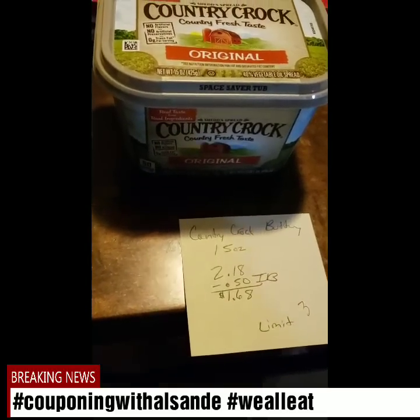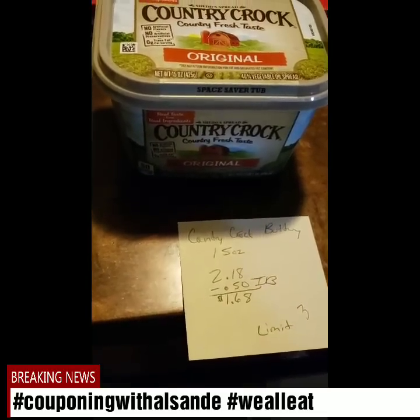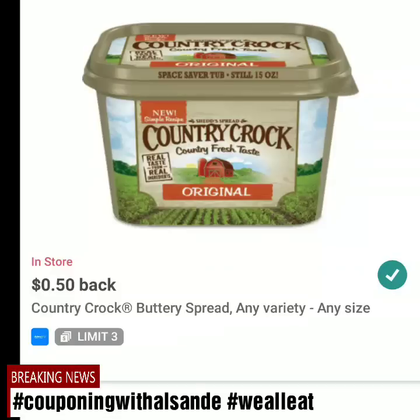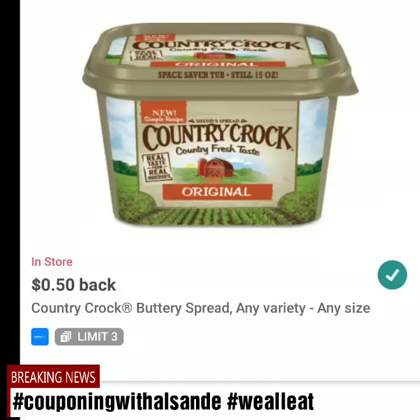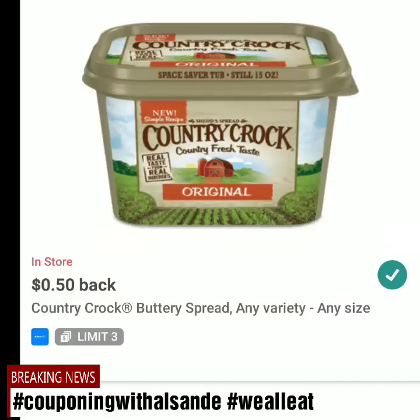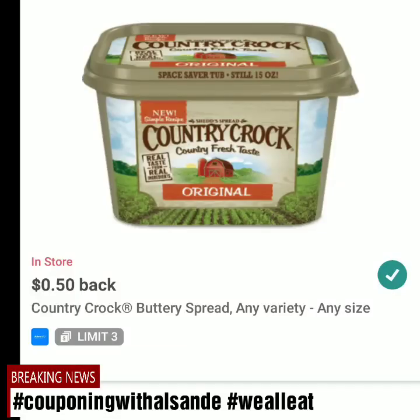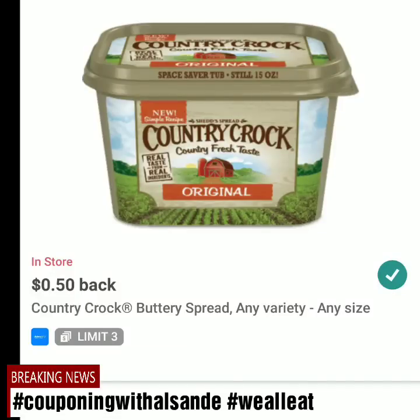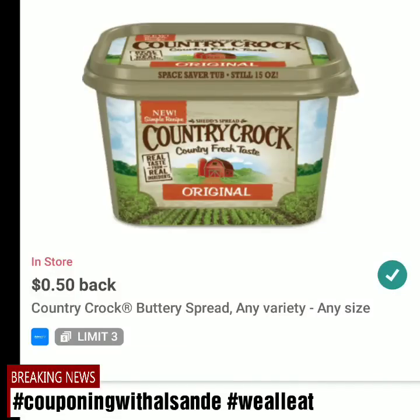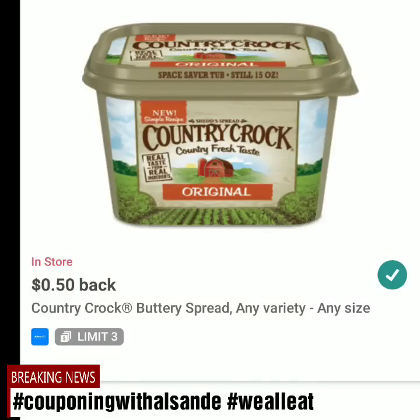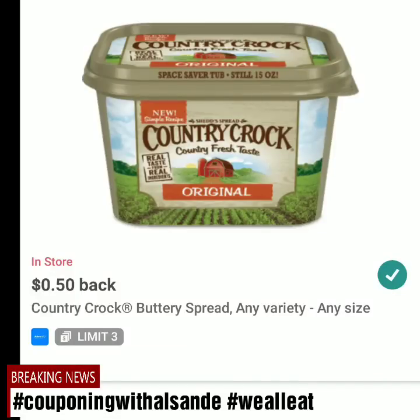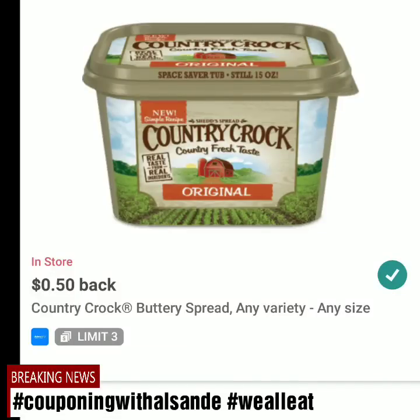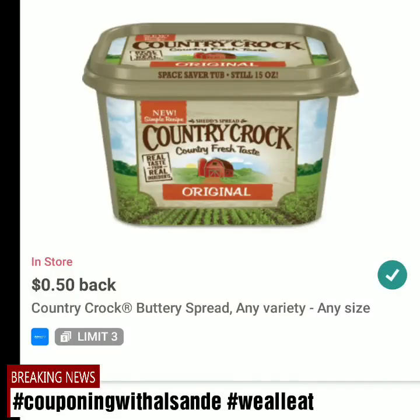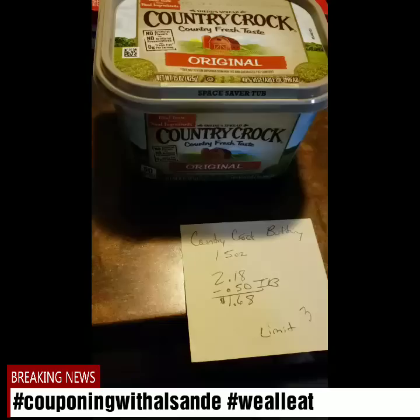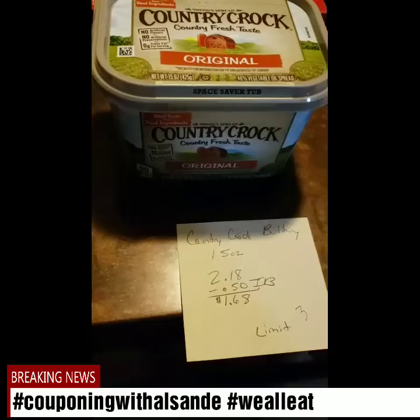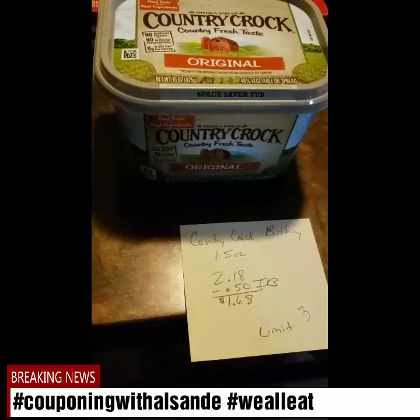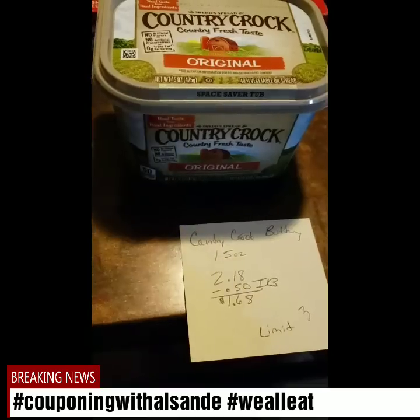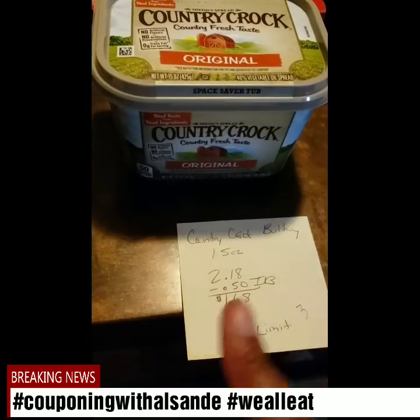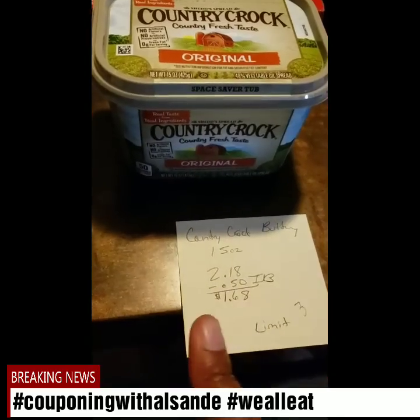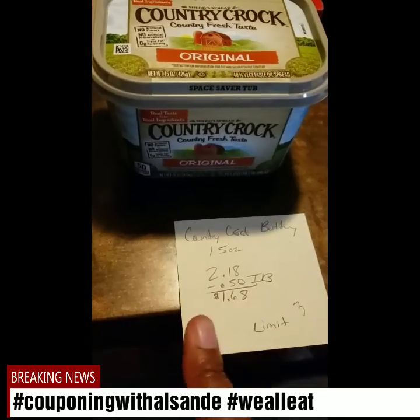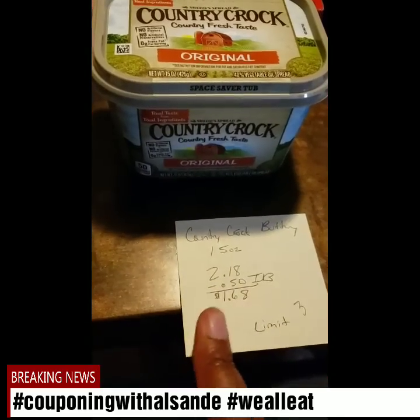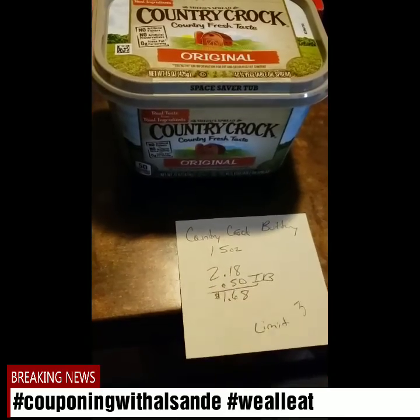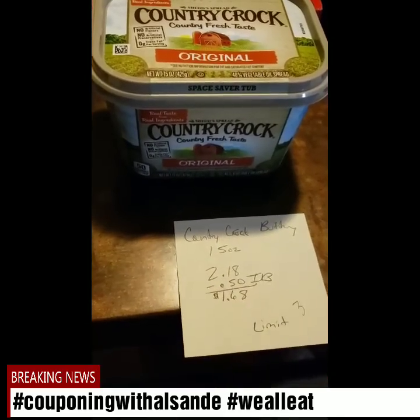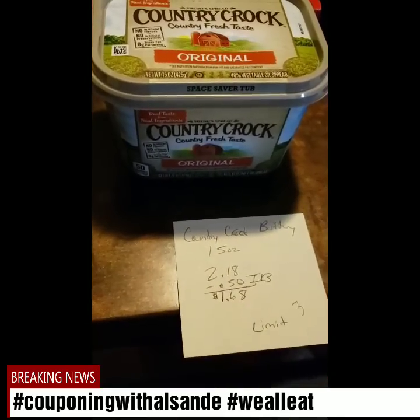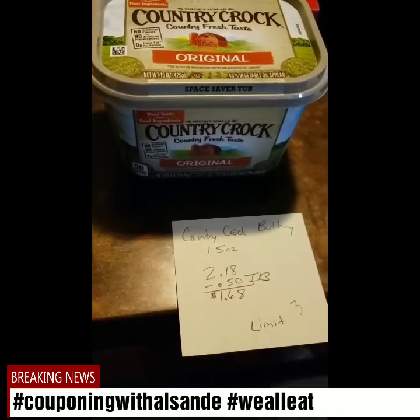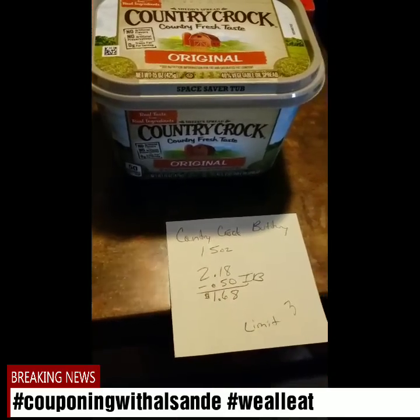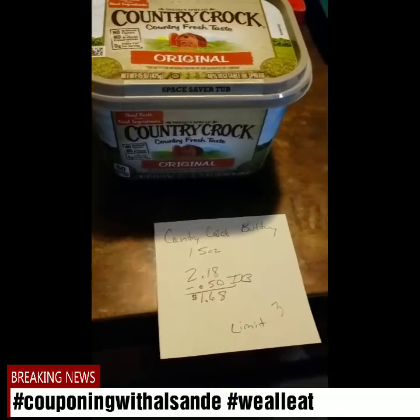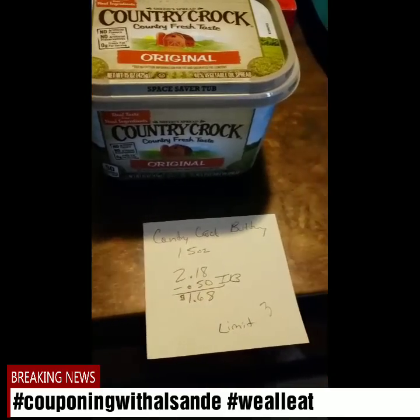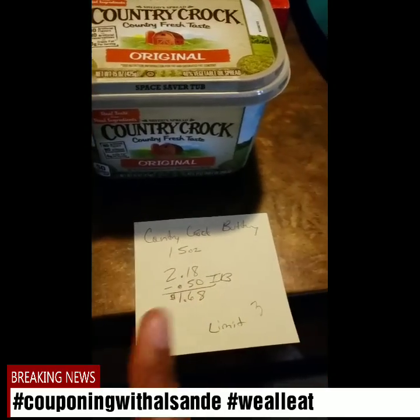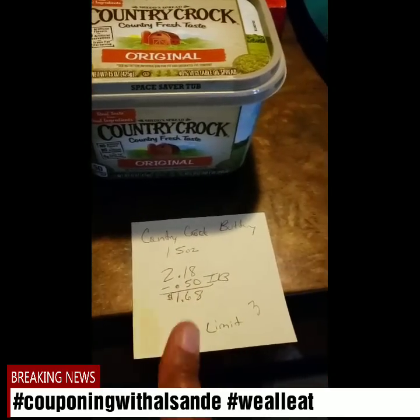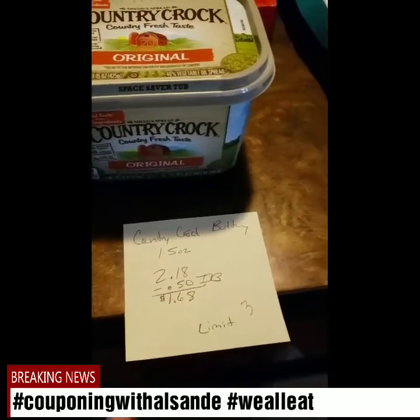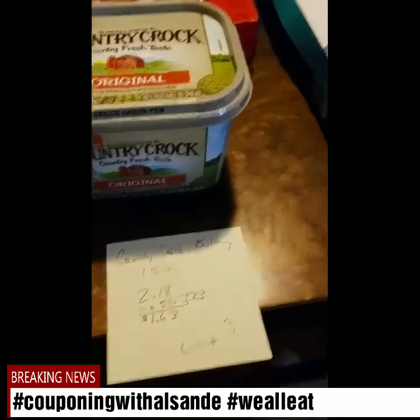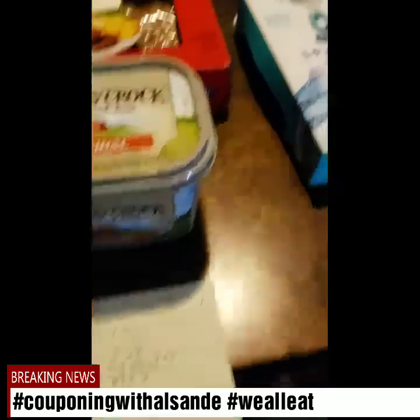Two Country Crock — we need some more butter. These are $2.18. I-Bought gets you back 50 cents each, so I paid $1.68 for this one, but it's a limit of three.